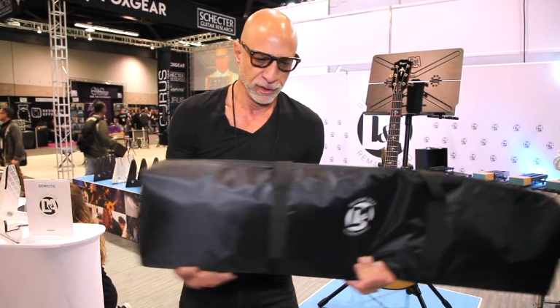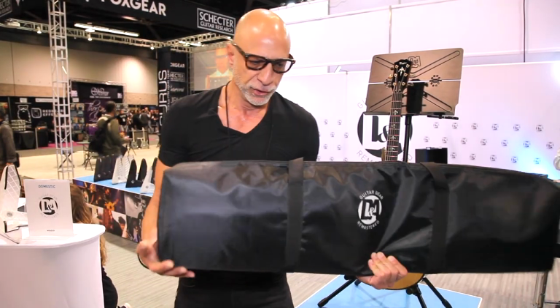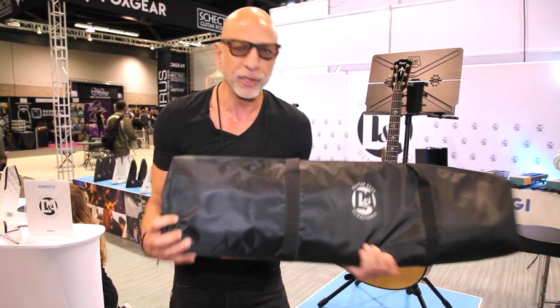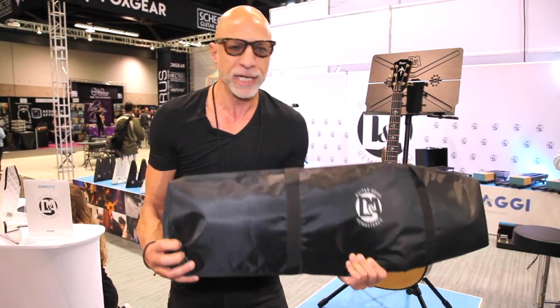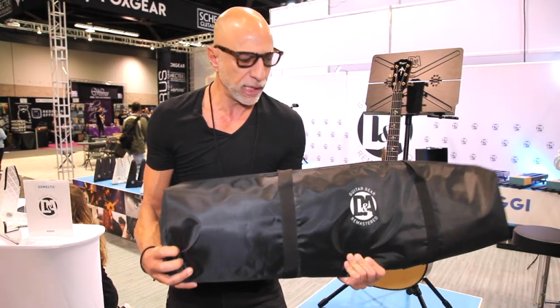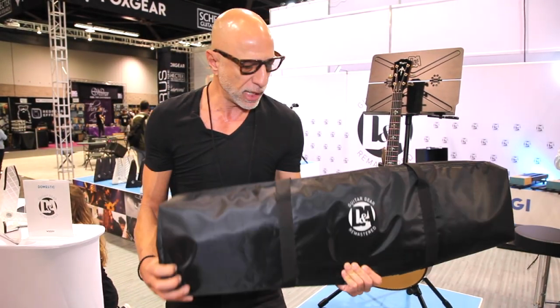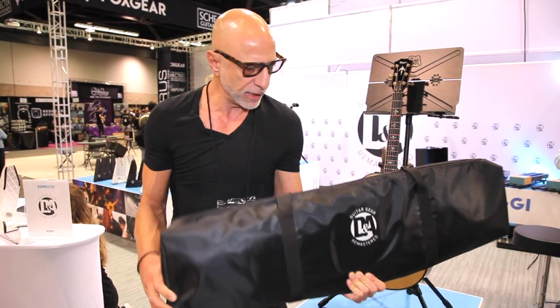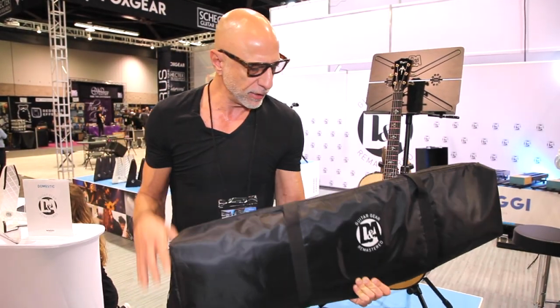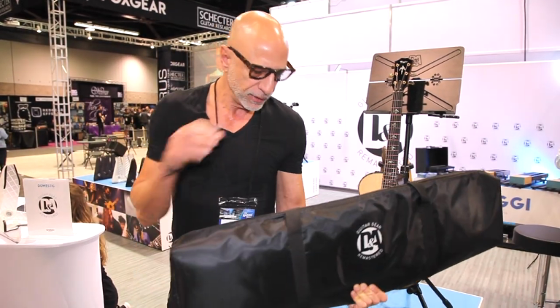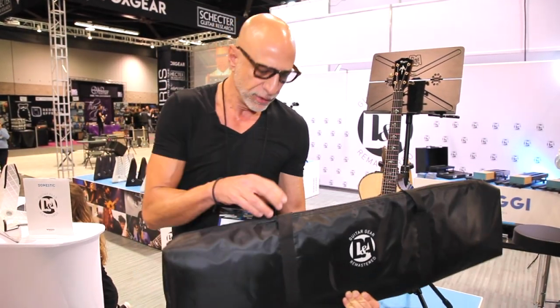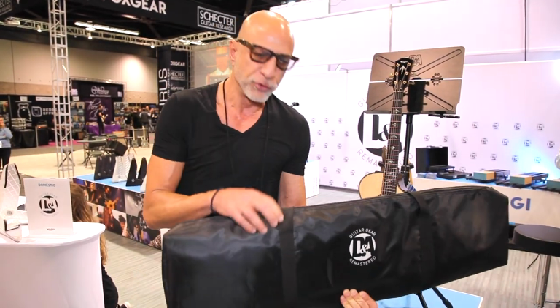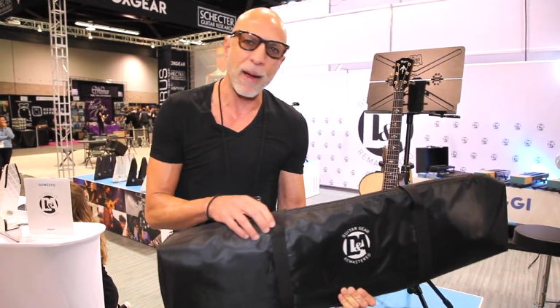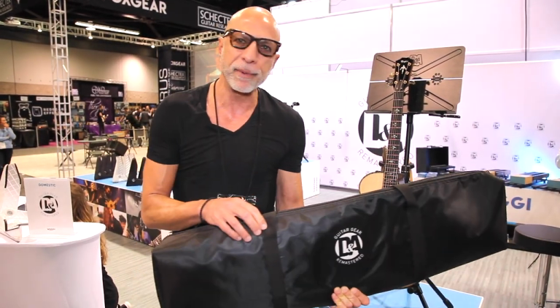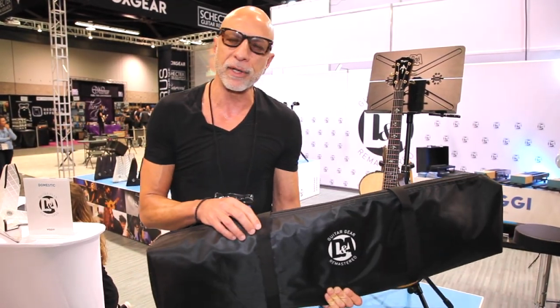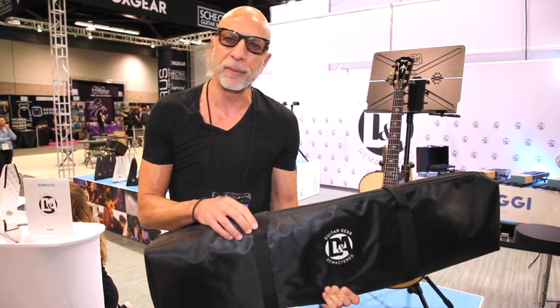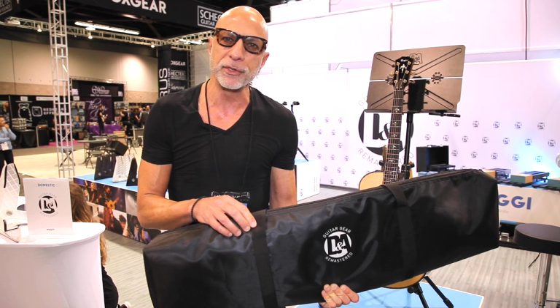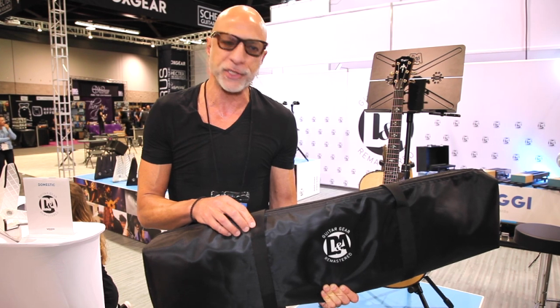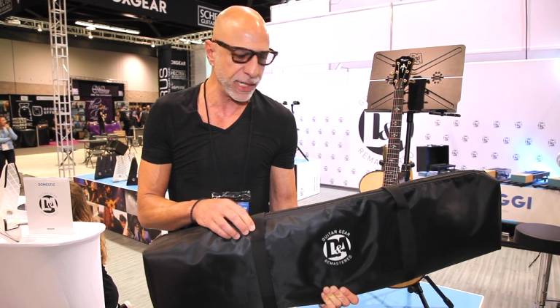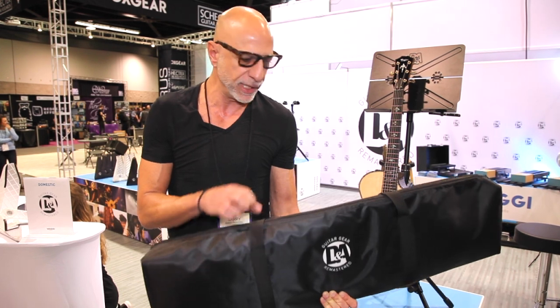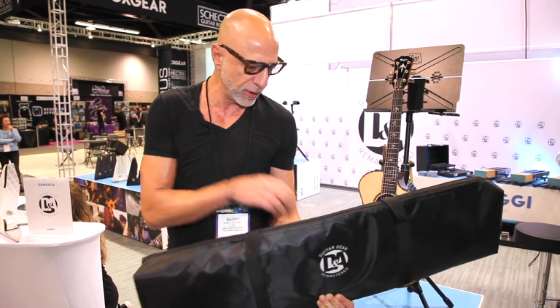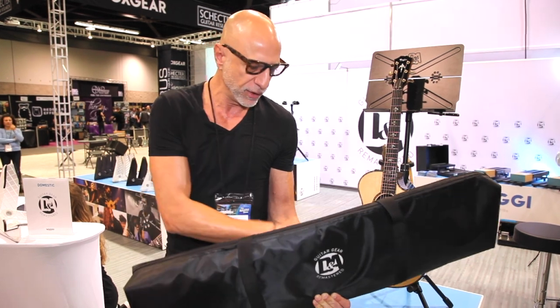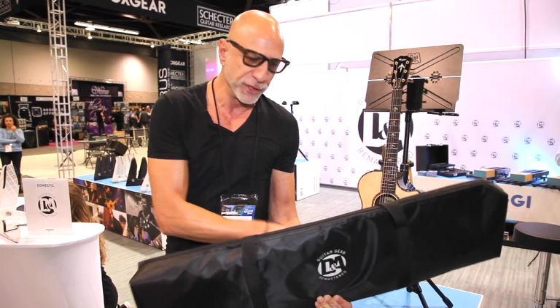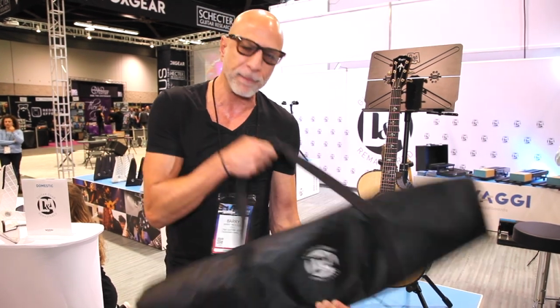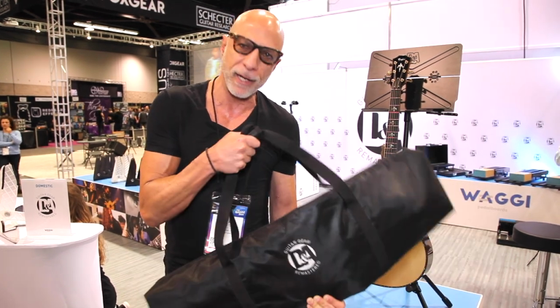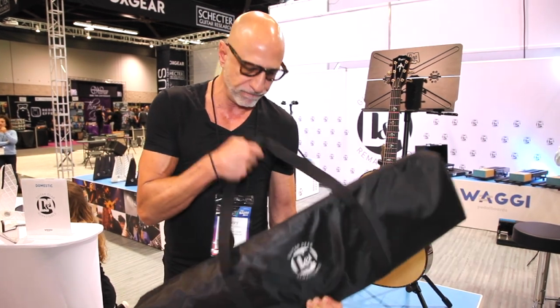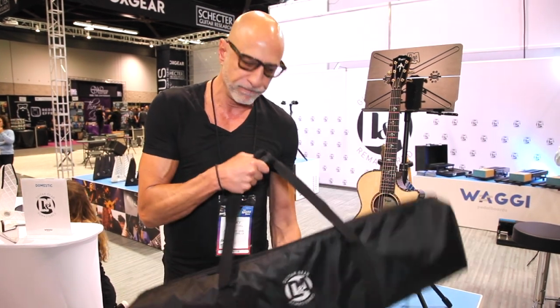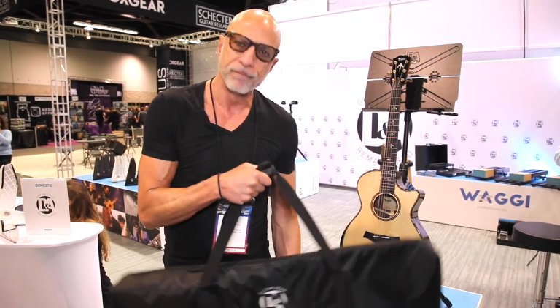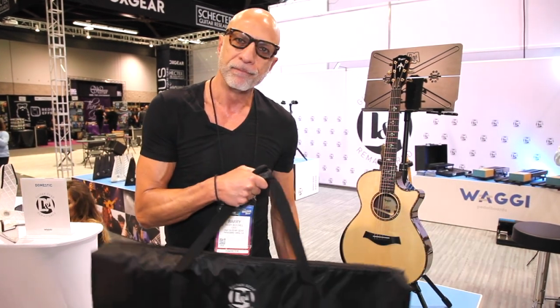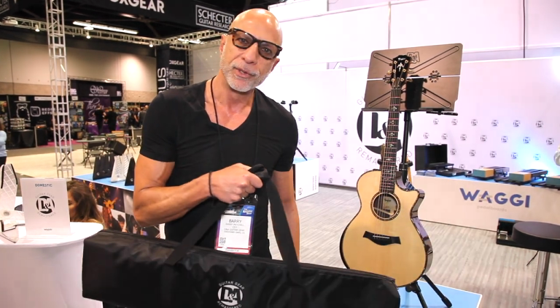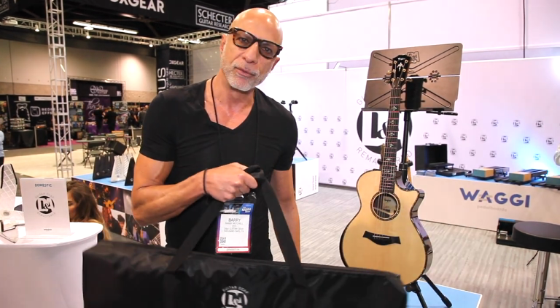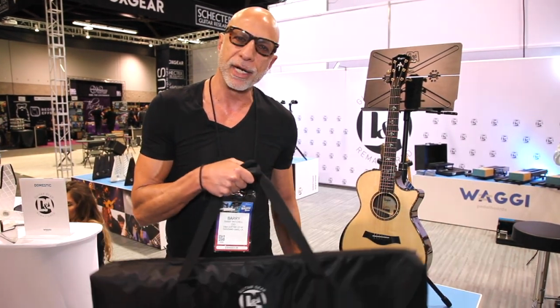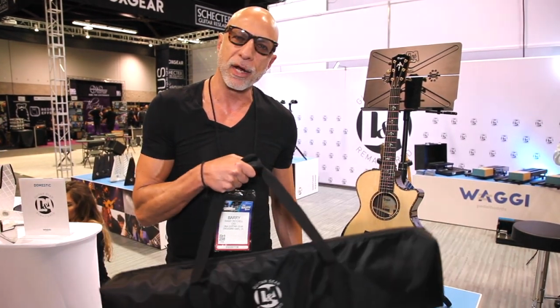Durable nylon here — just drop your music stand in there, zip it up, and you're ready to go.